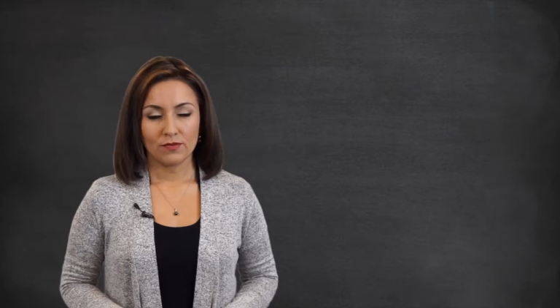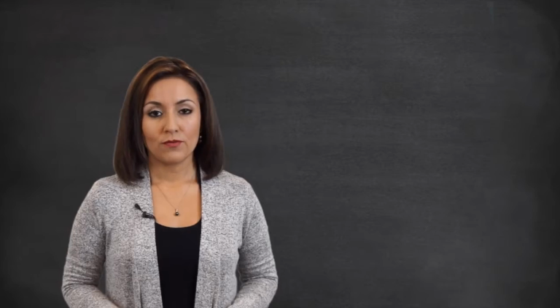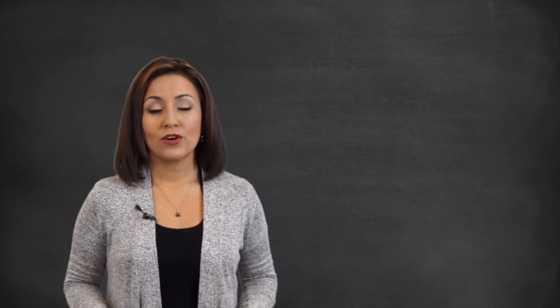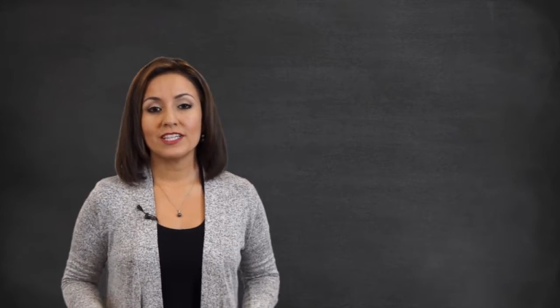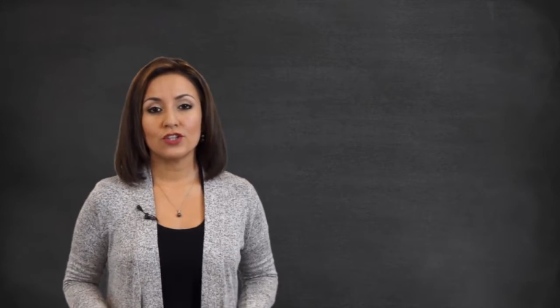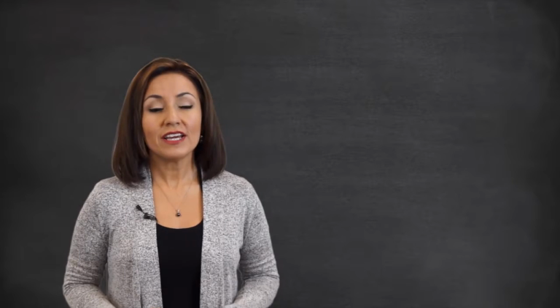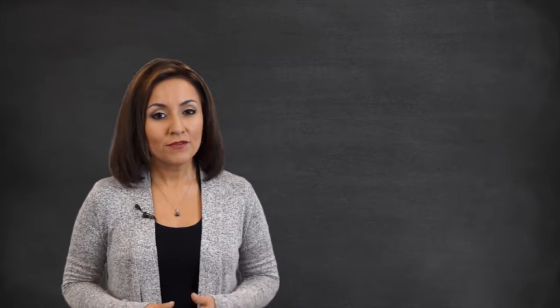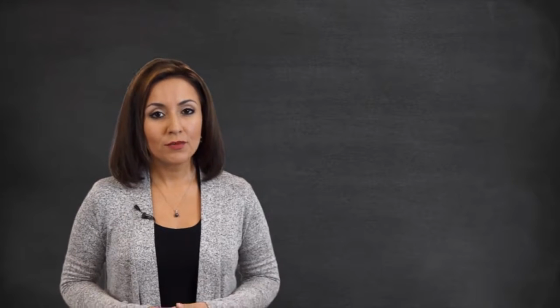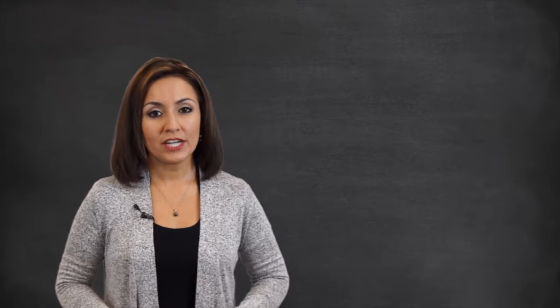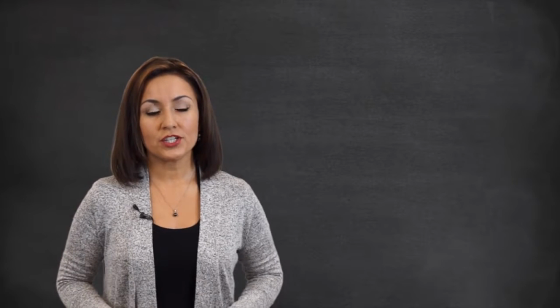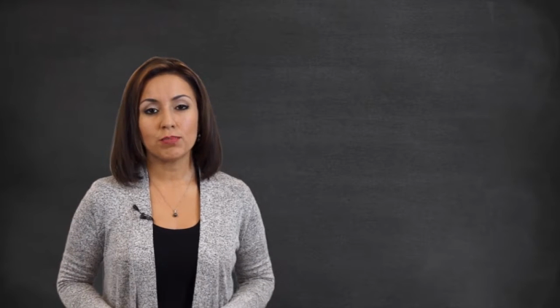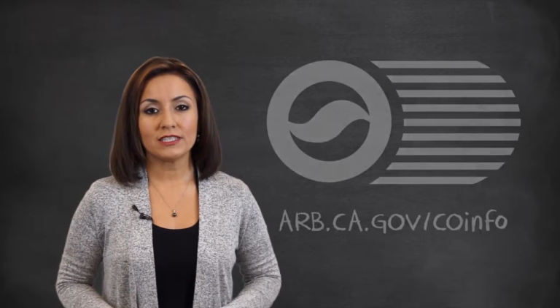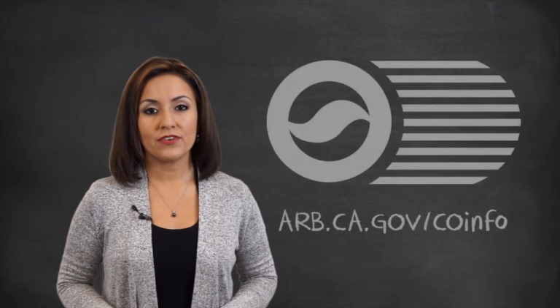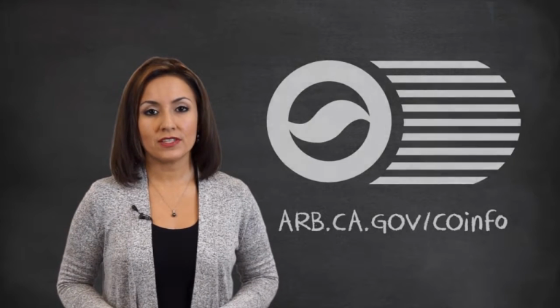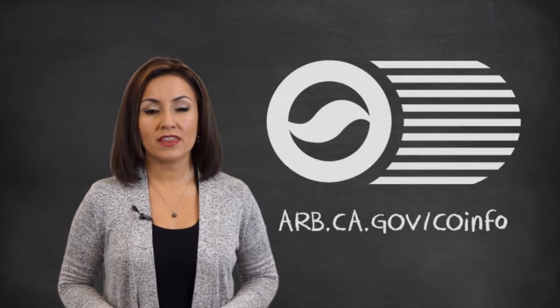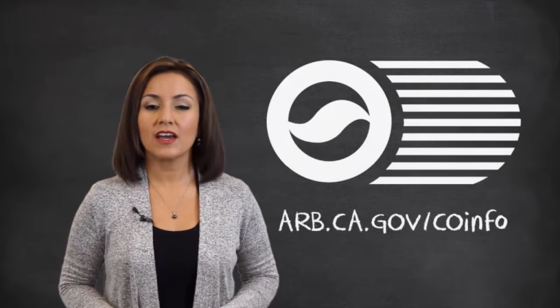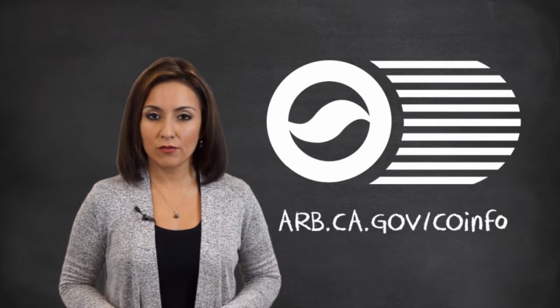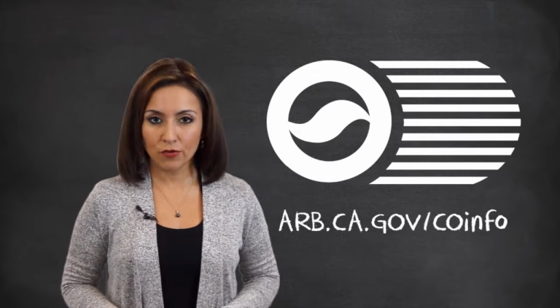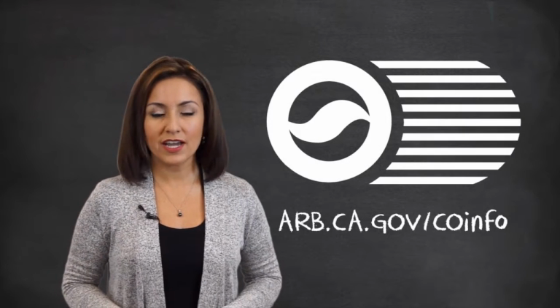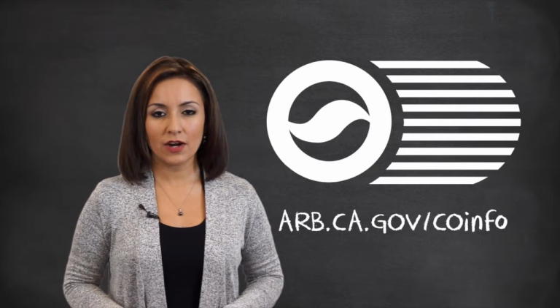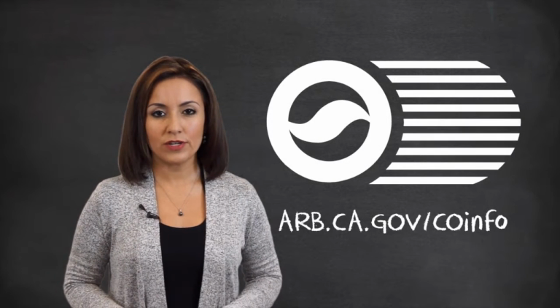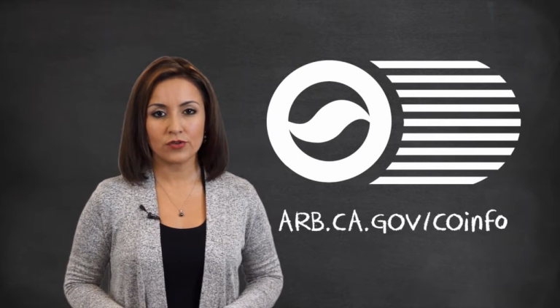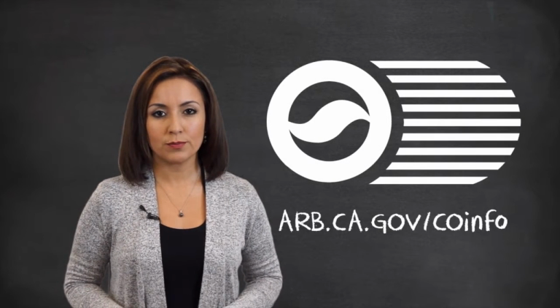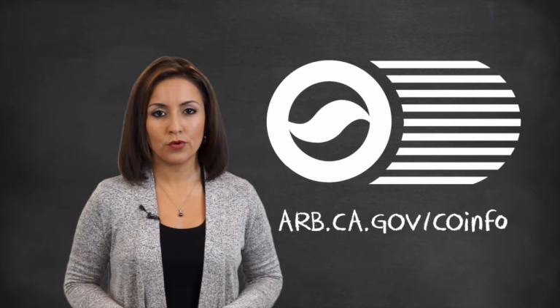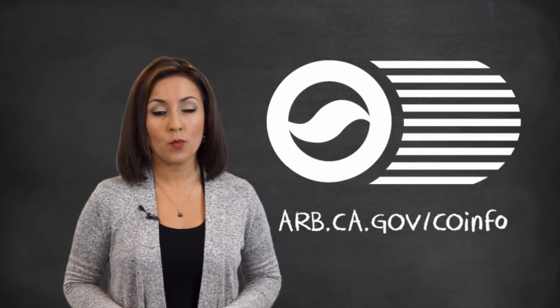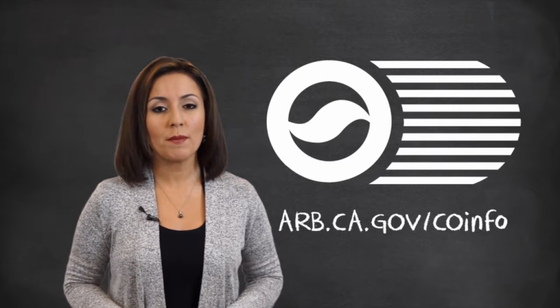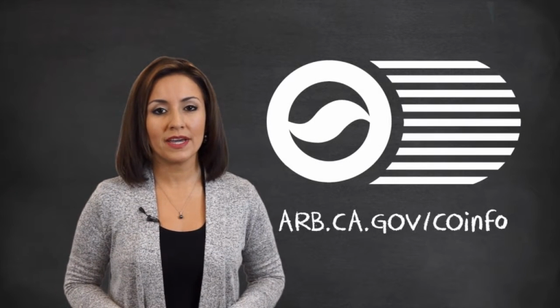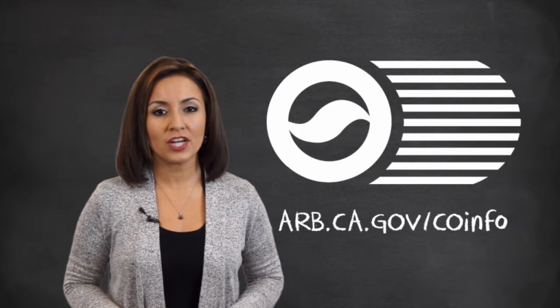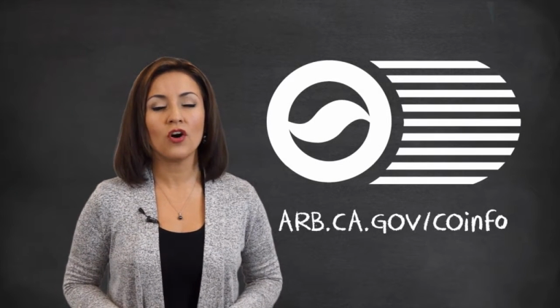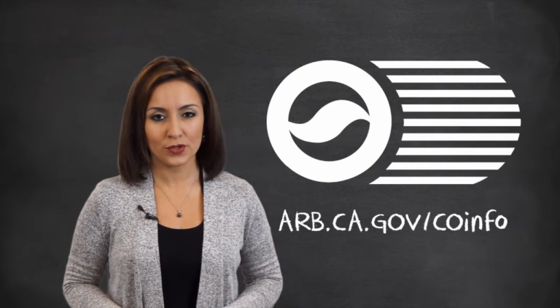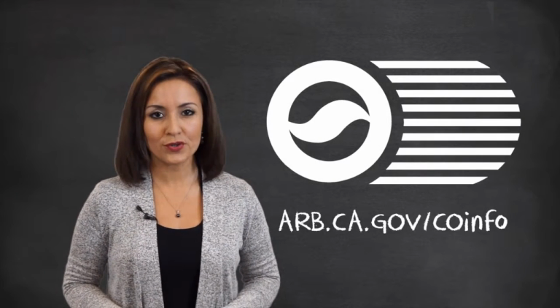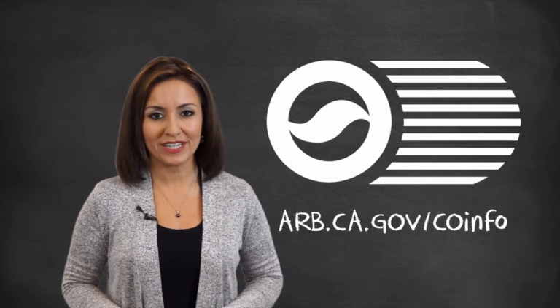For additional information, please visit the California Air Resources Board webpage on your screen.